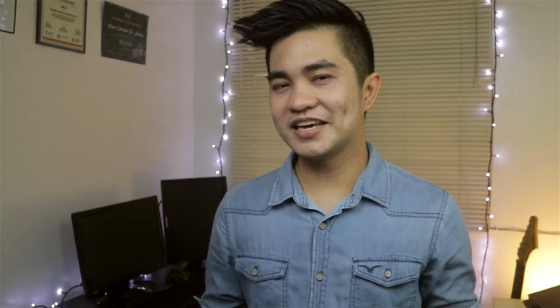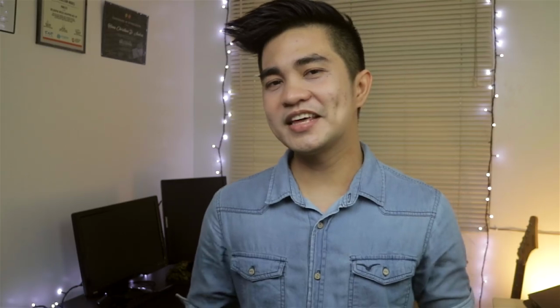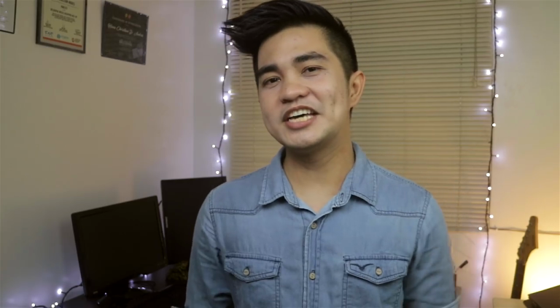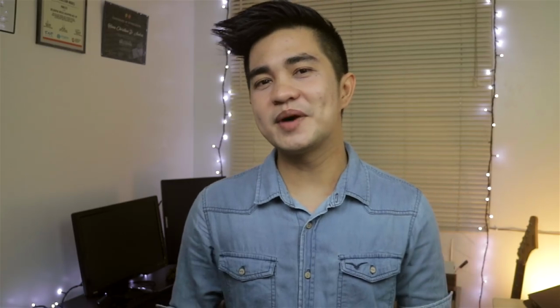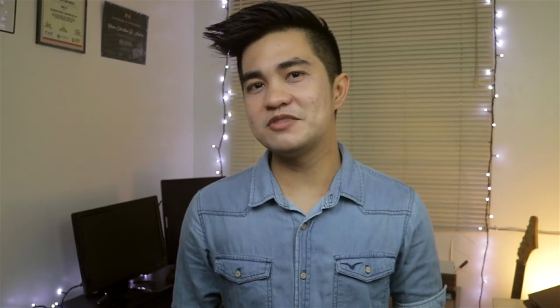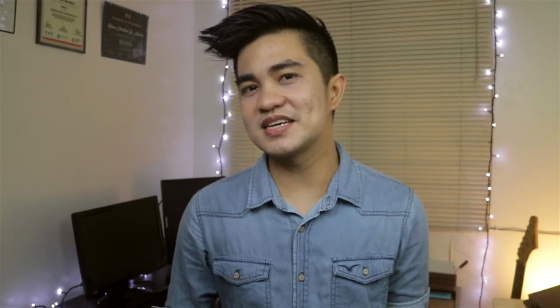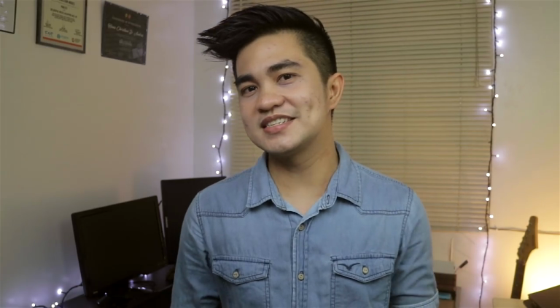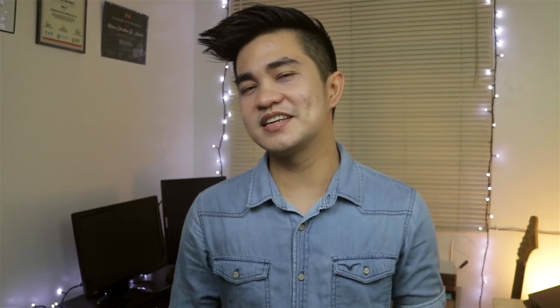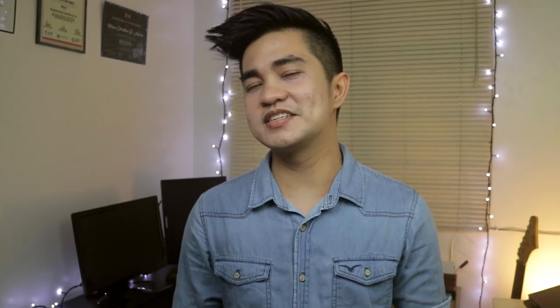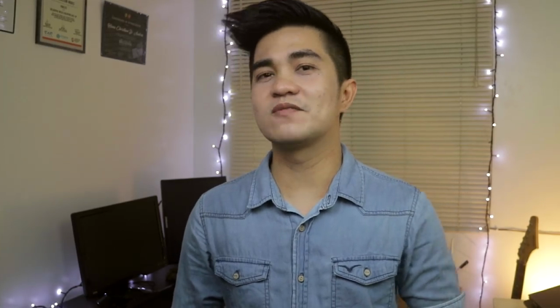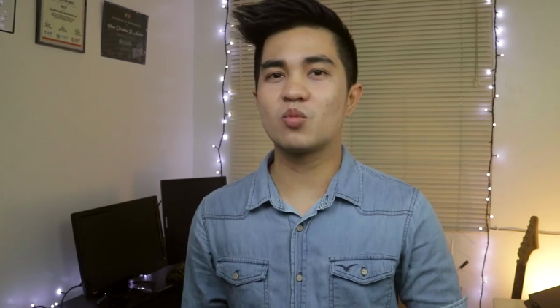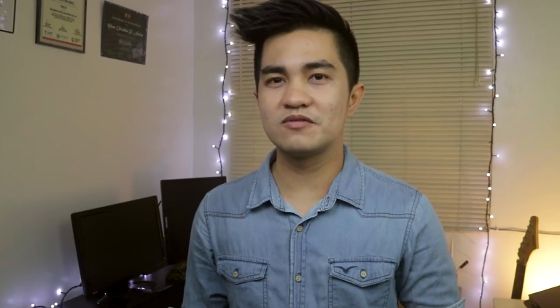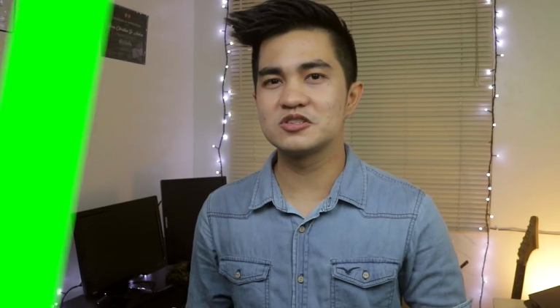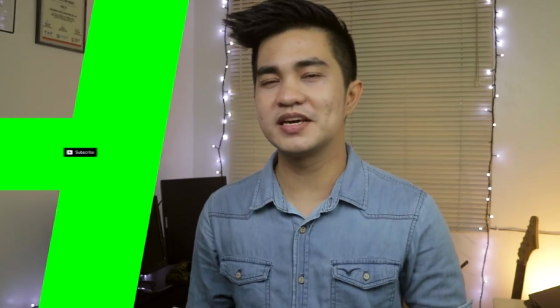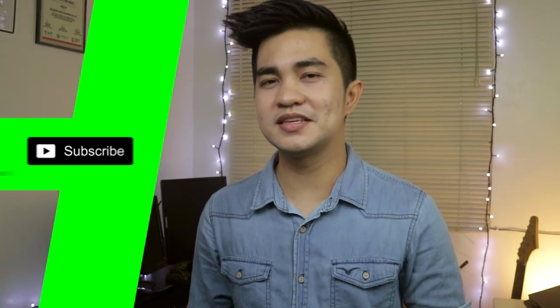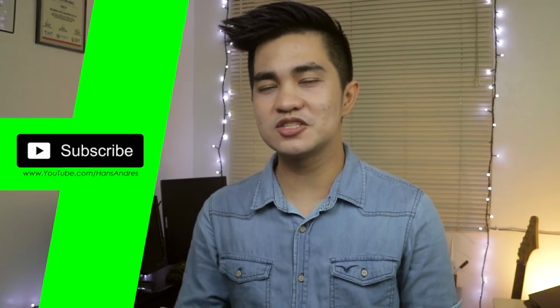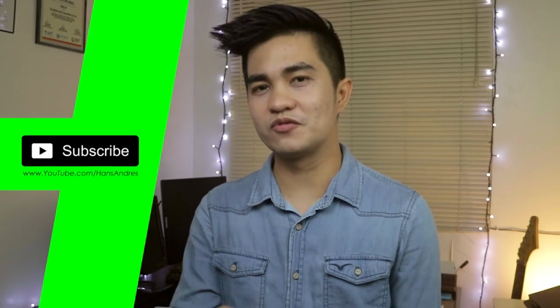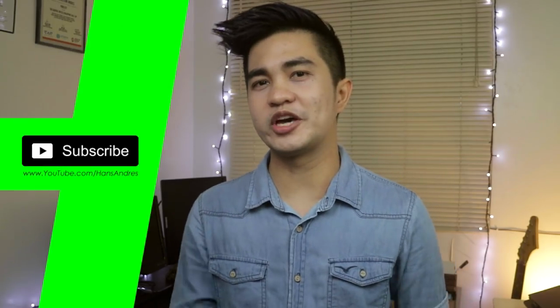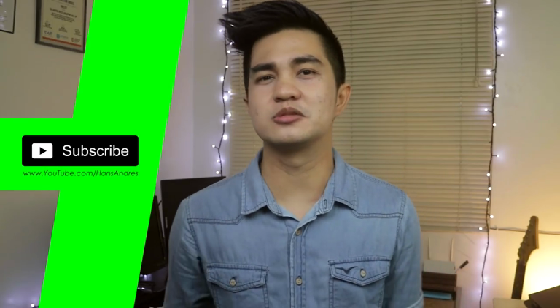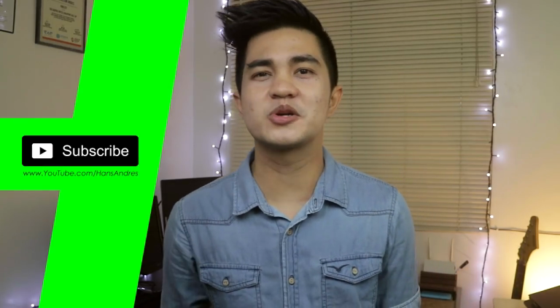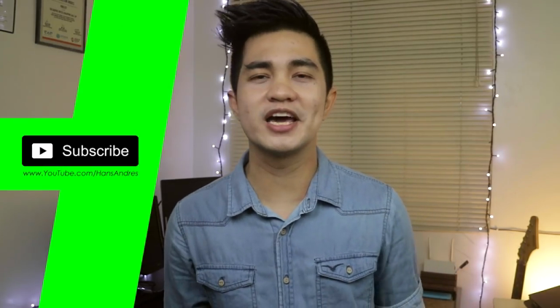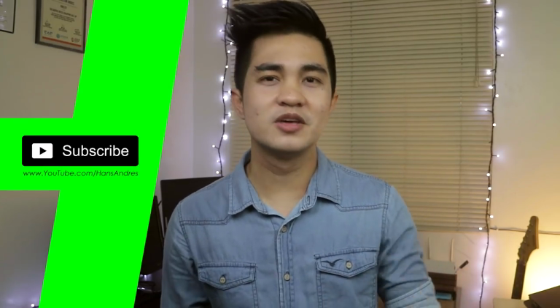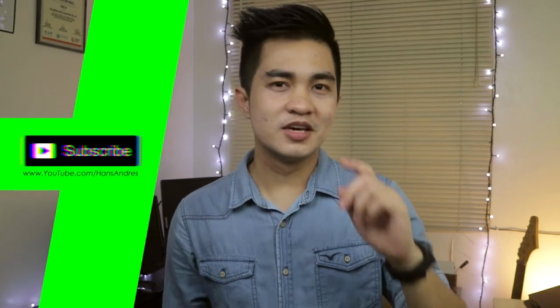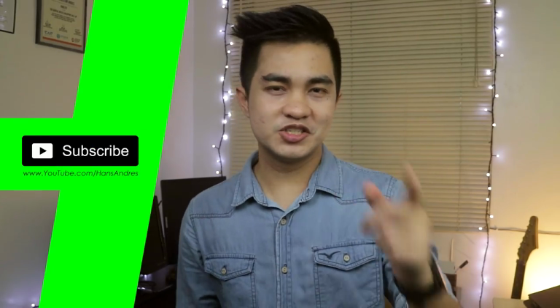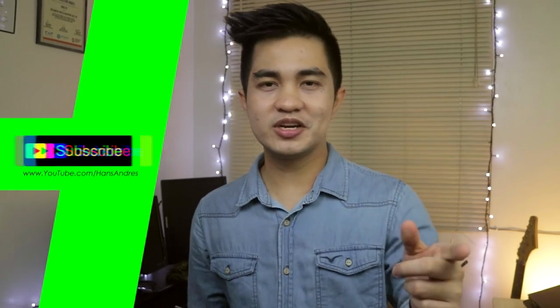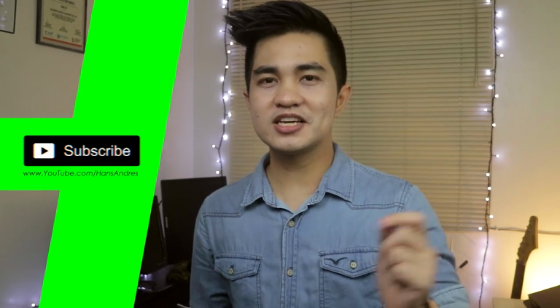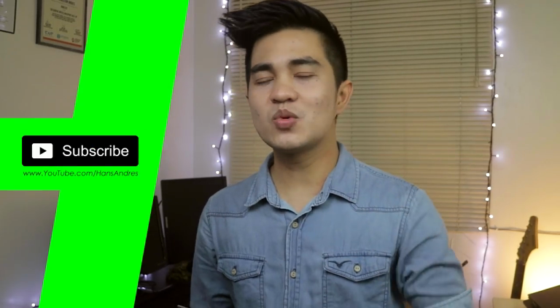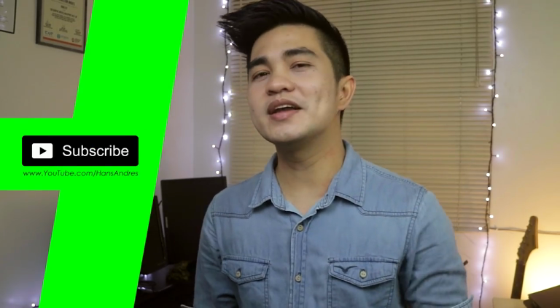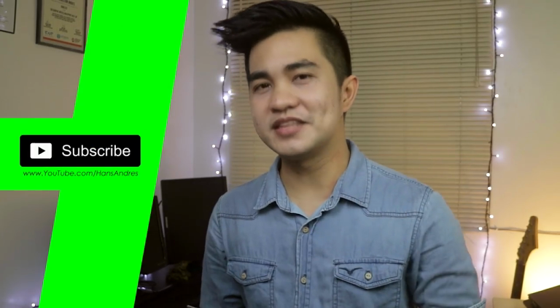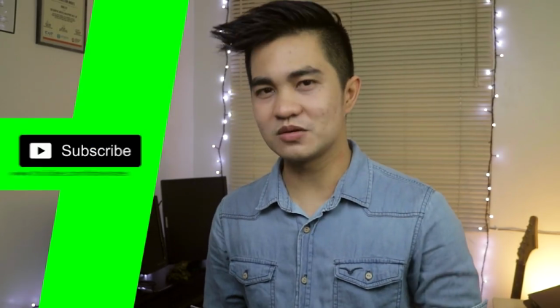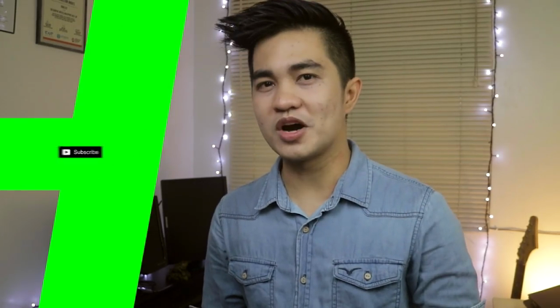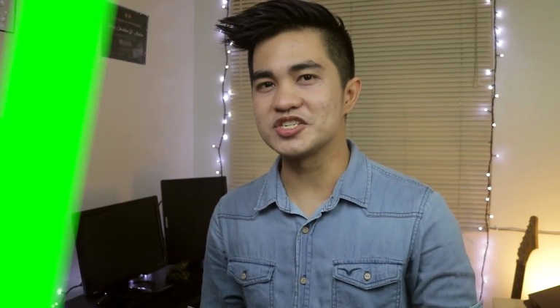Again guys, my name is Hansen Rez, and for more videos like this, don't forget to subscribe. See you in the next one, and thanks for watching!